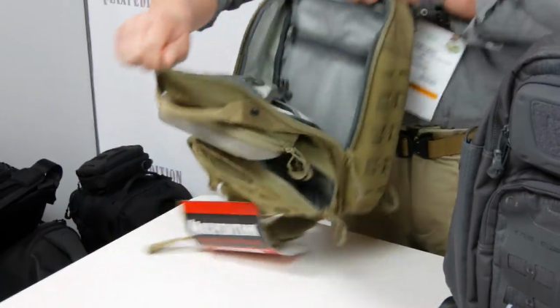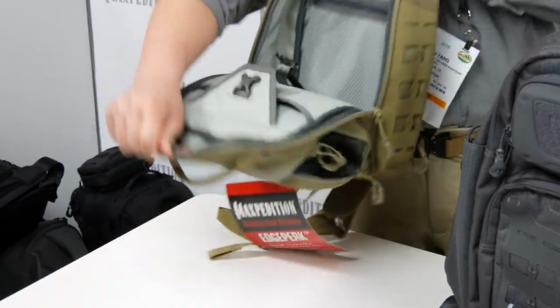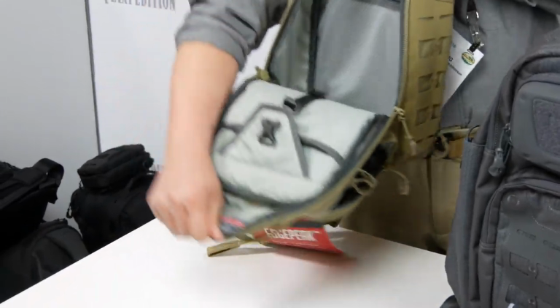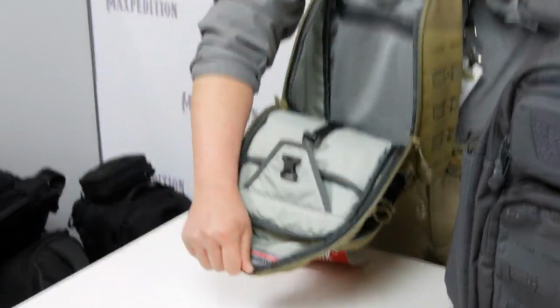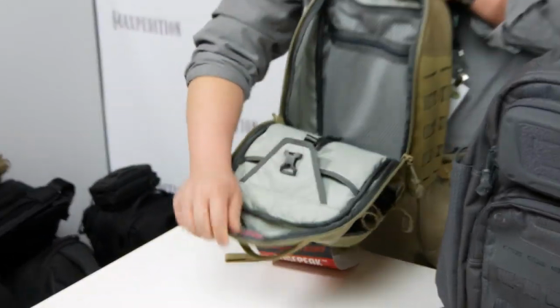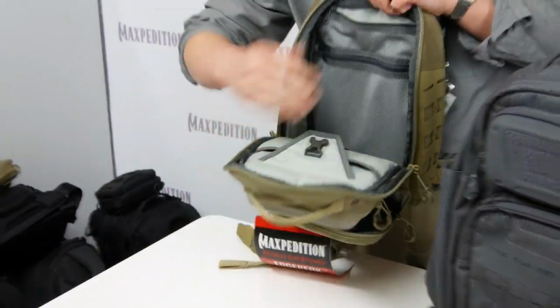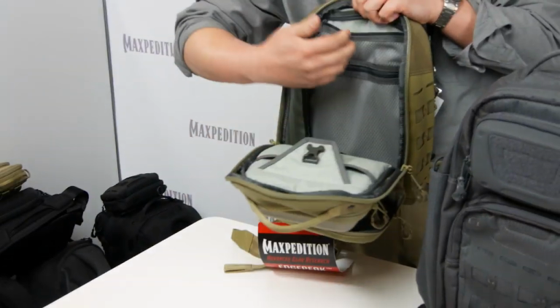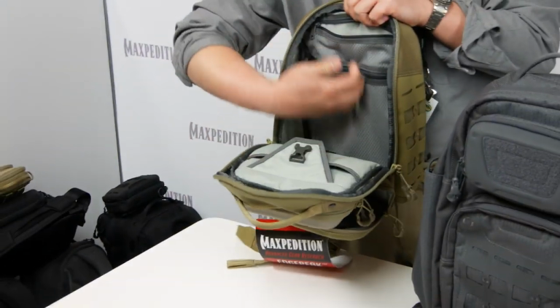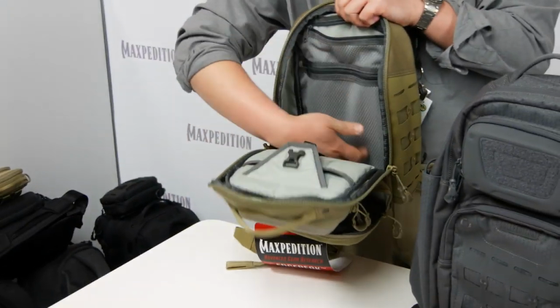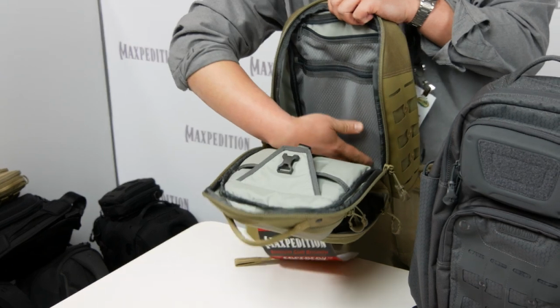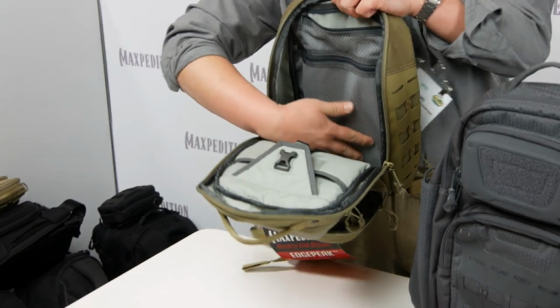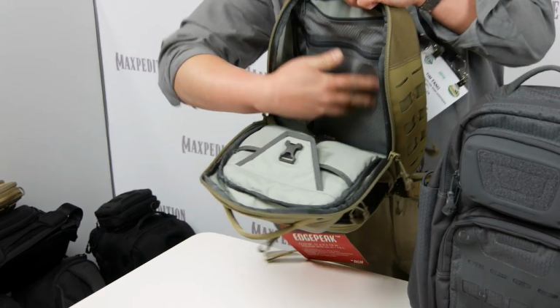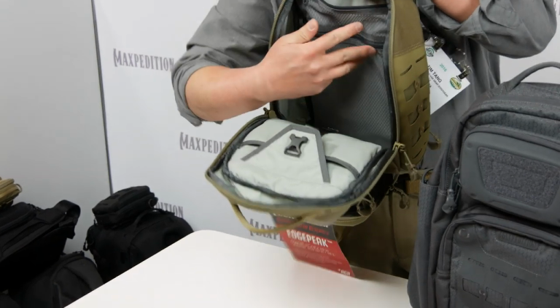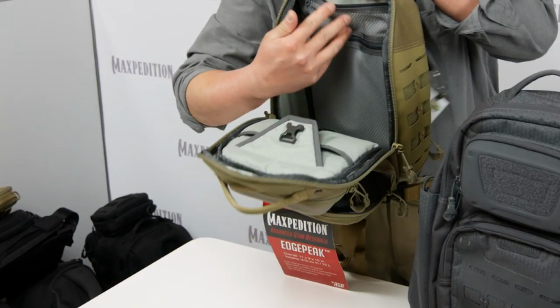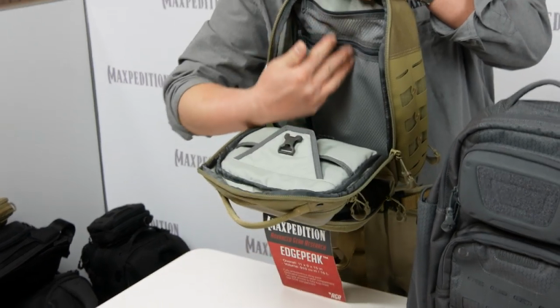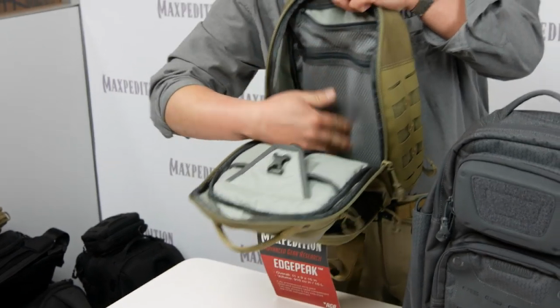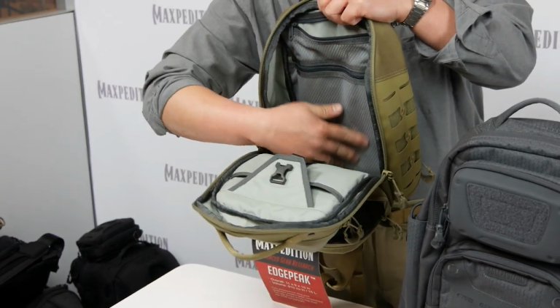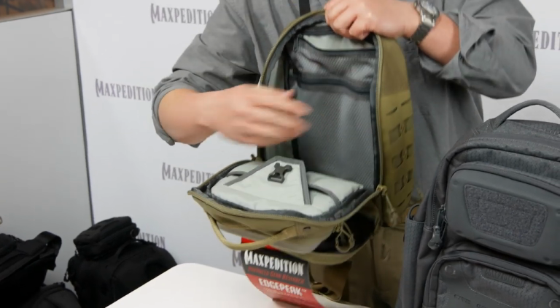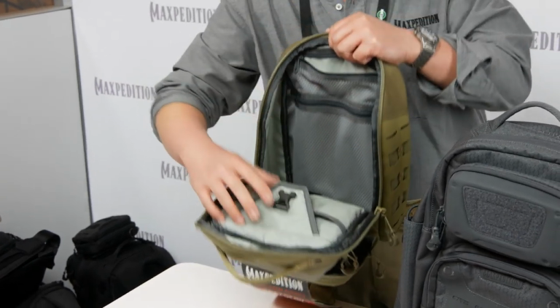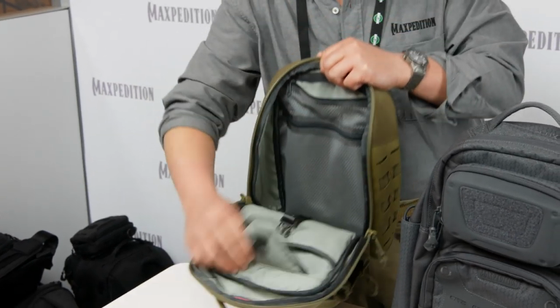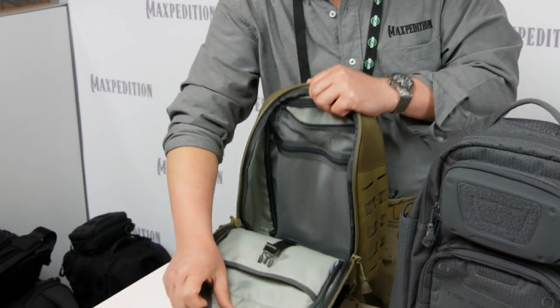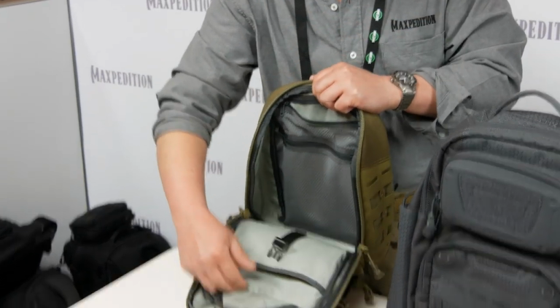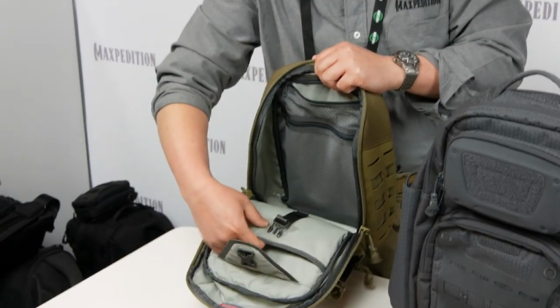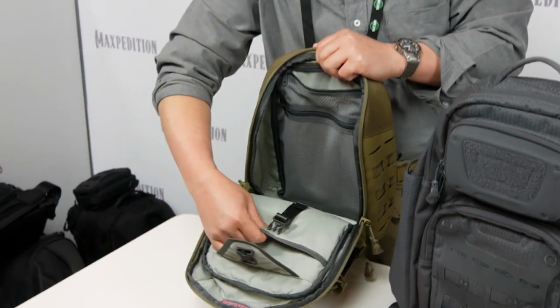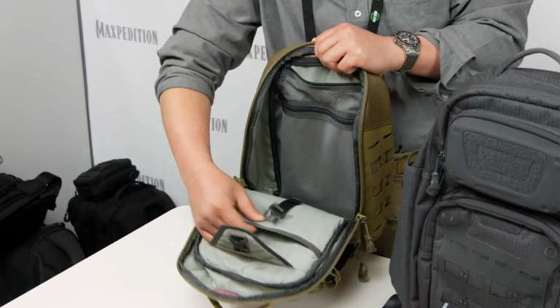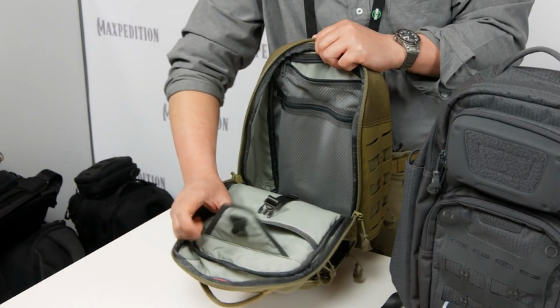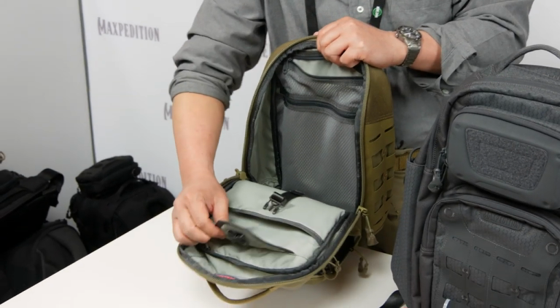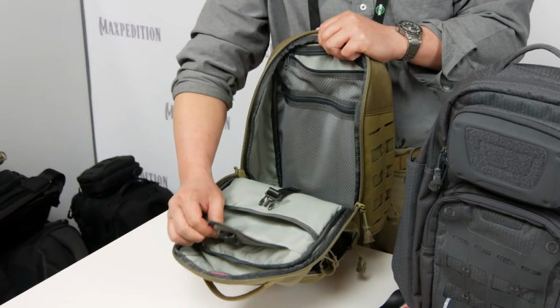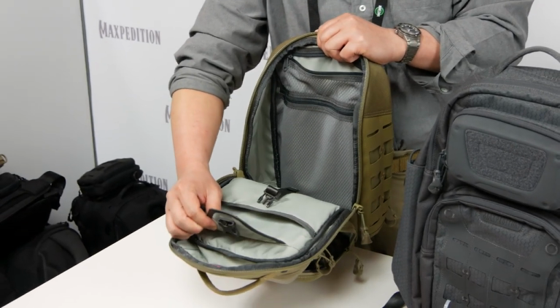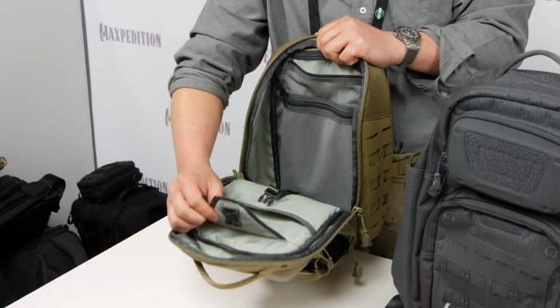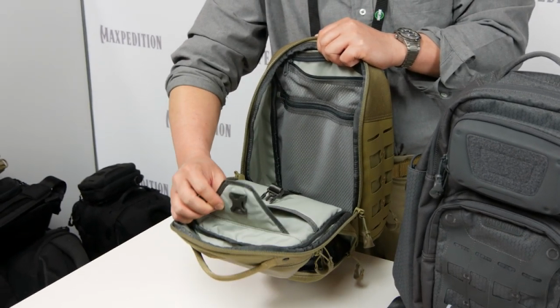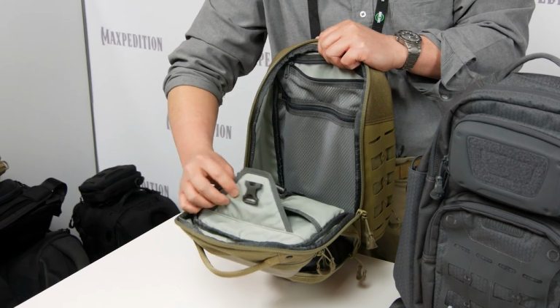Open to the inside, you see more gossamer mesh organization on the back, and there is a fully padded compartment in front for holding any tablet.